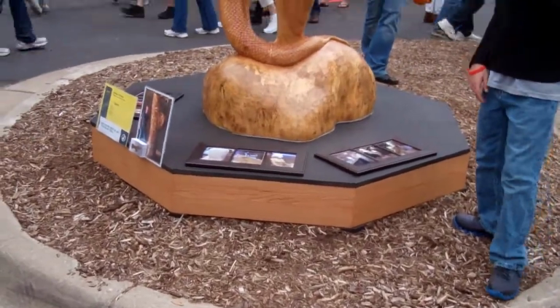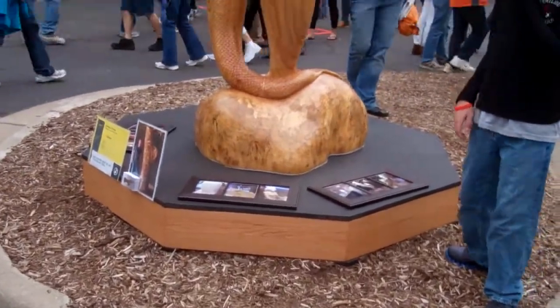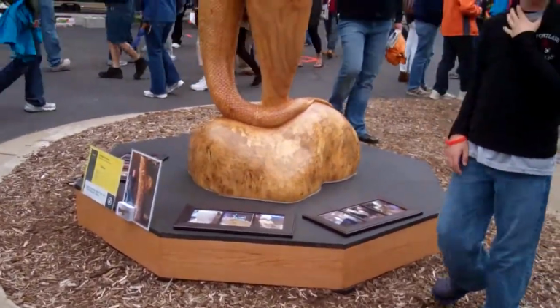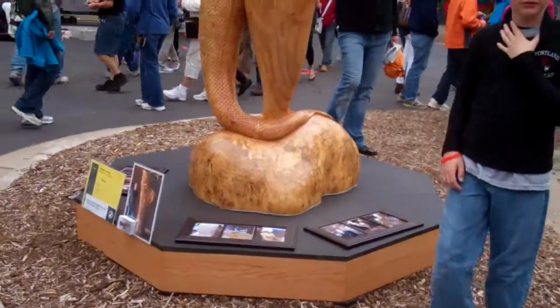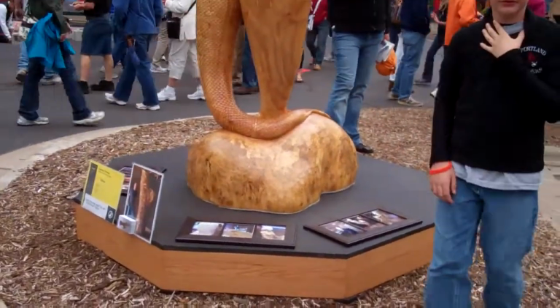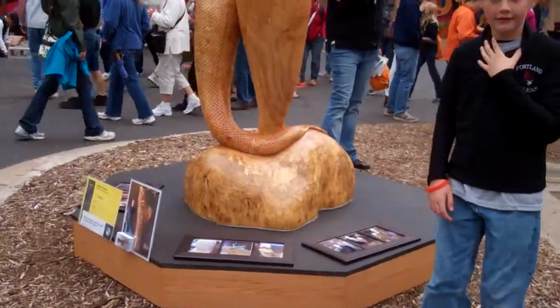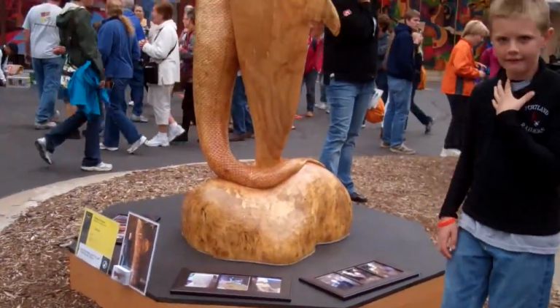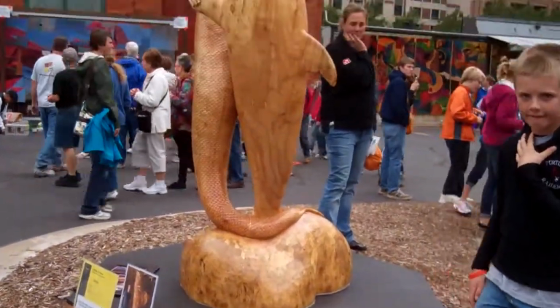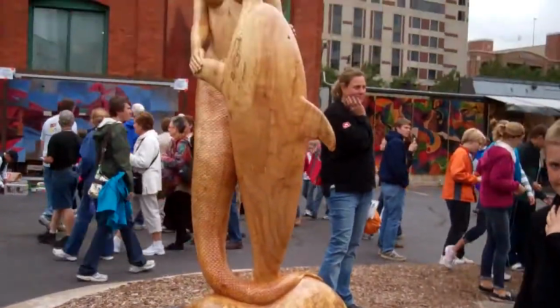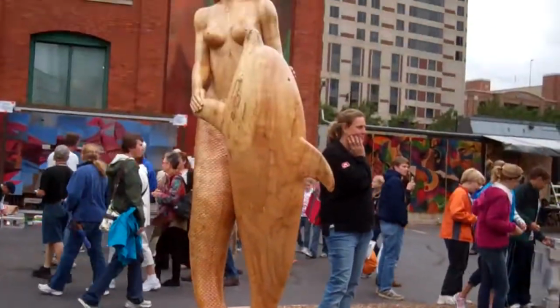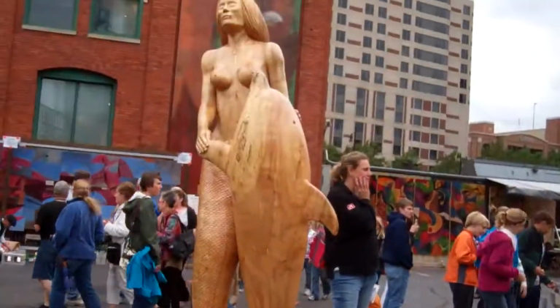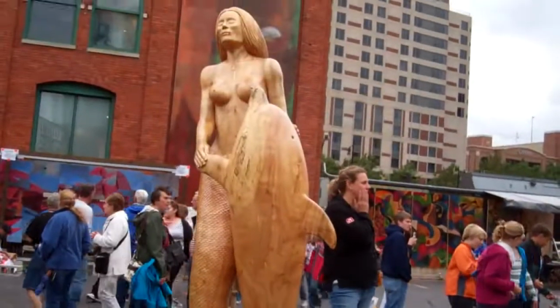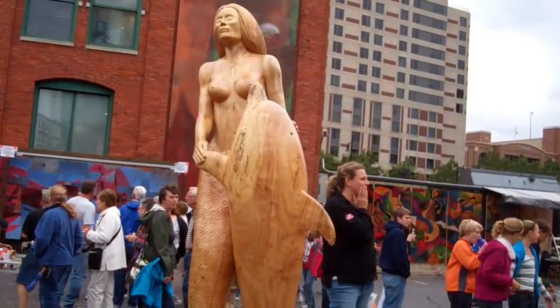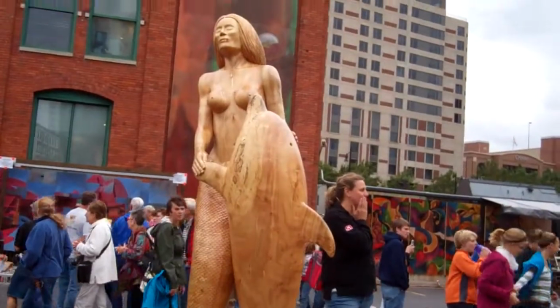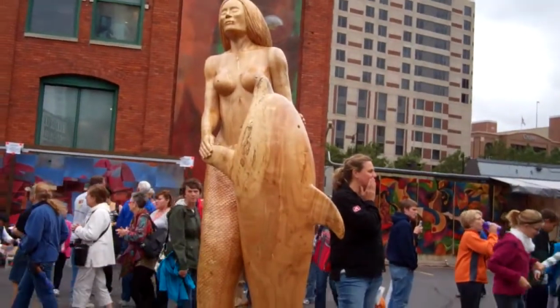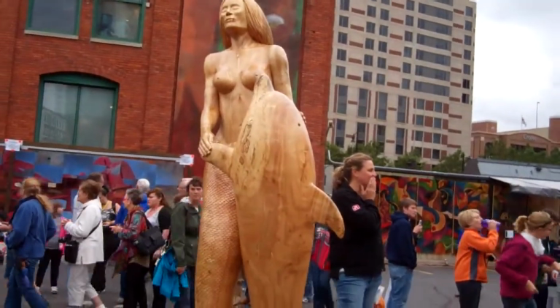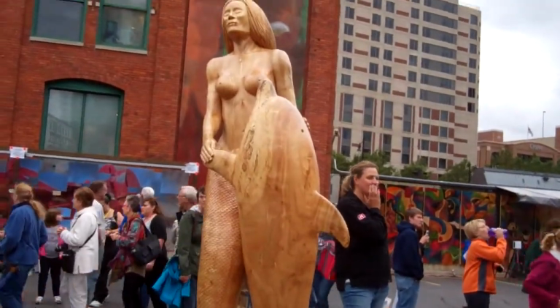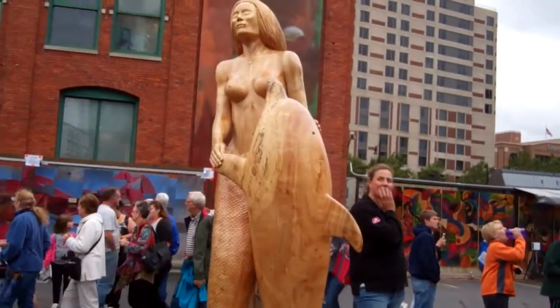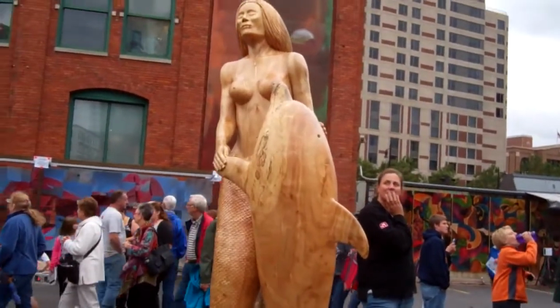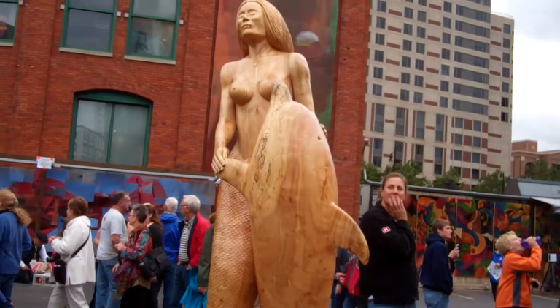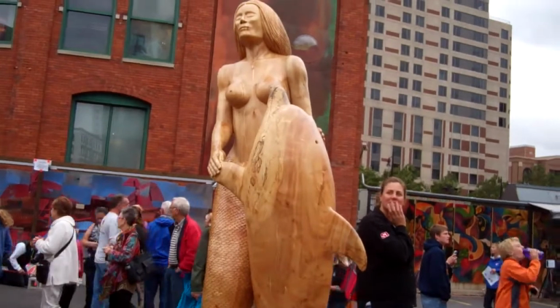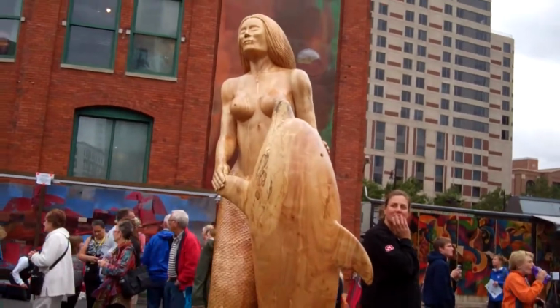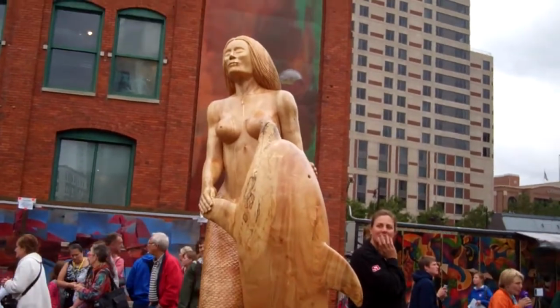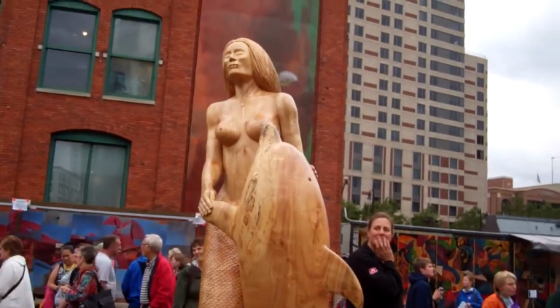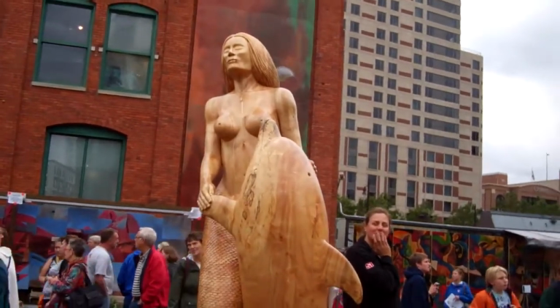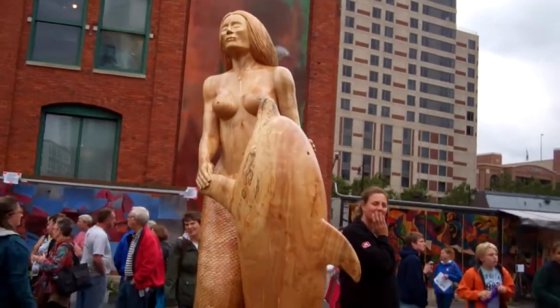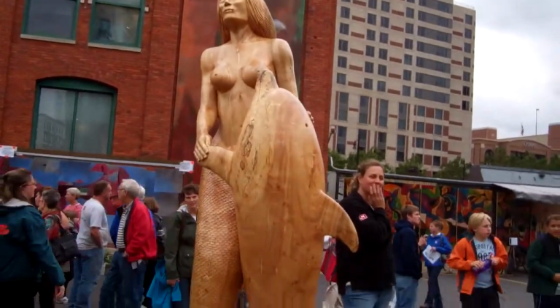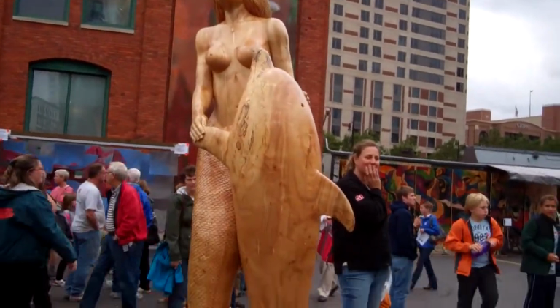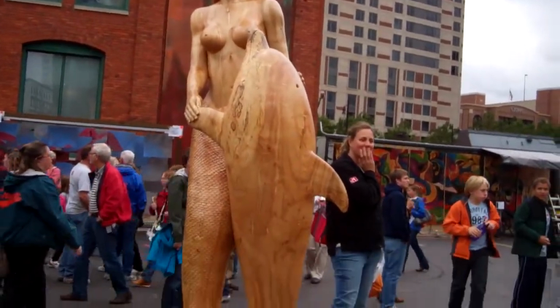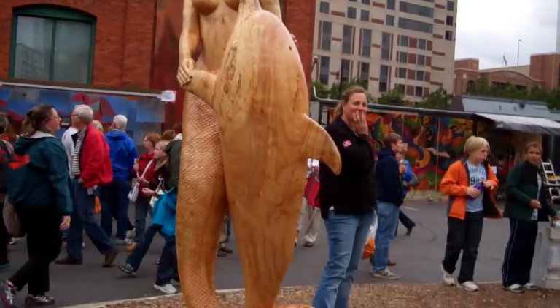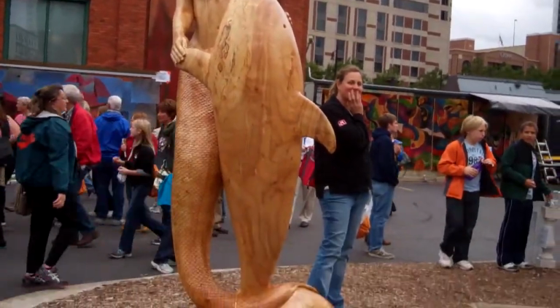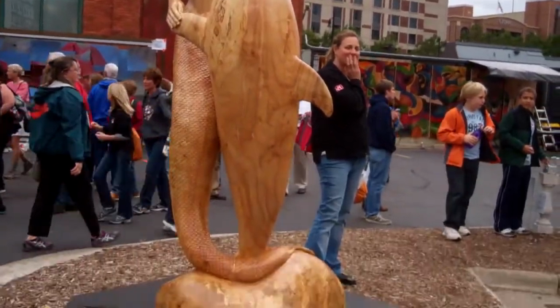Hey guys, here's this mermaid here, with a dolphin.